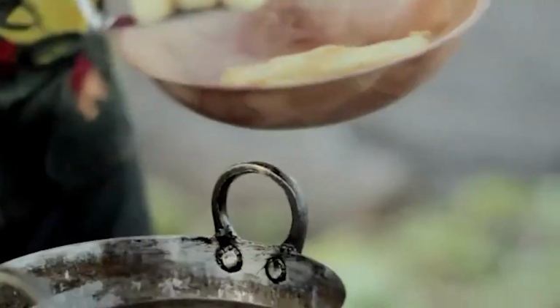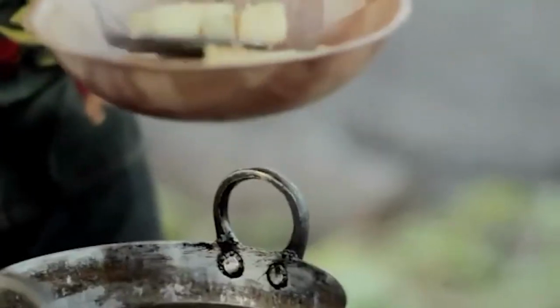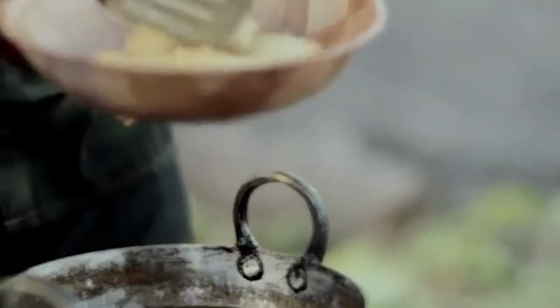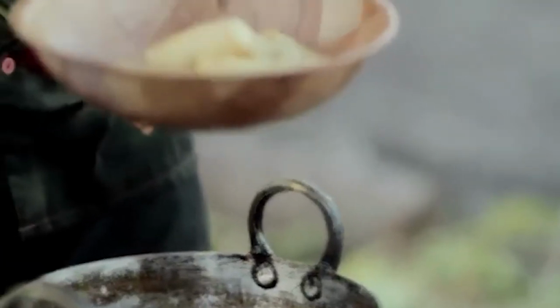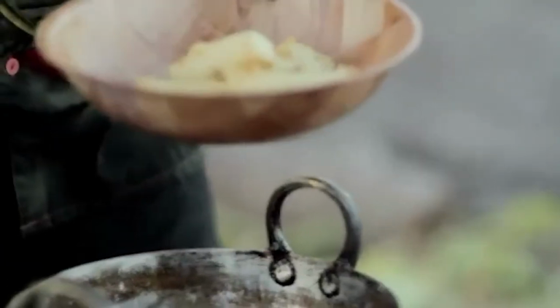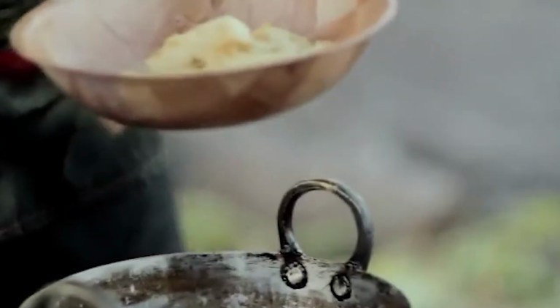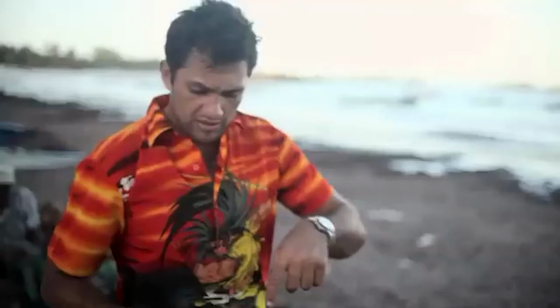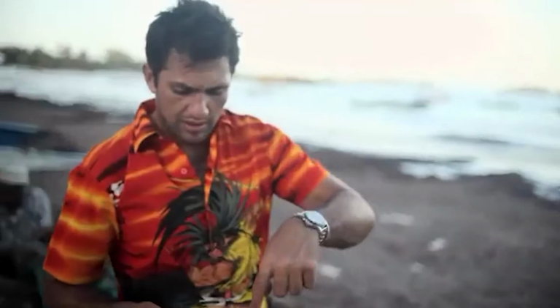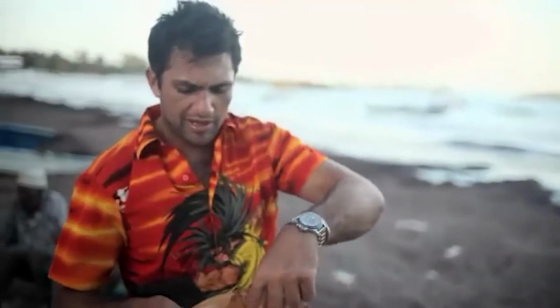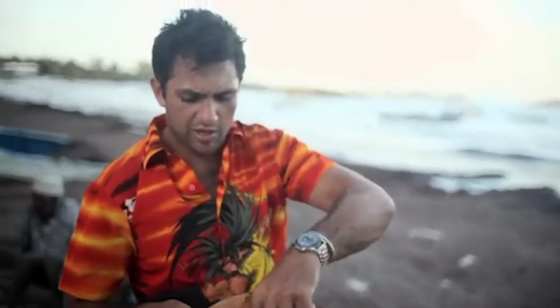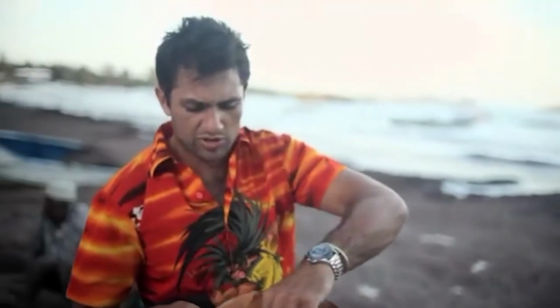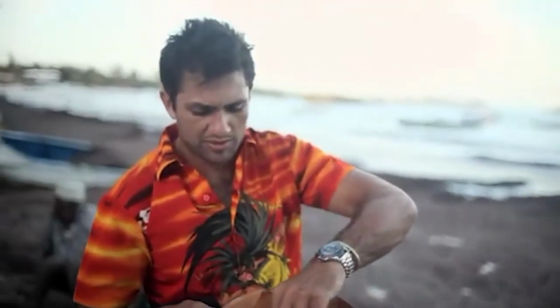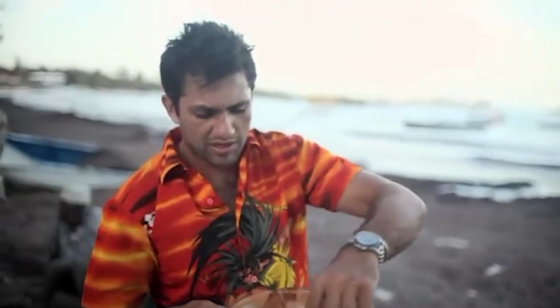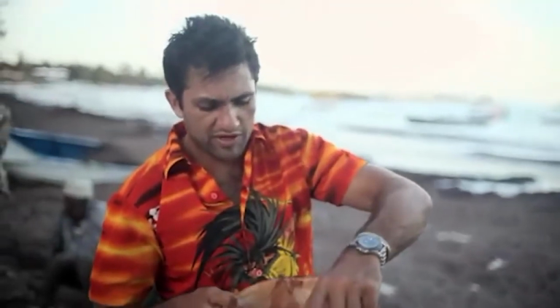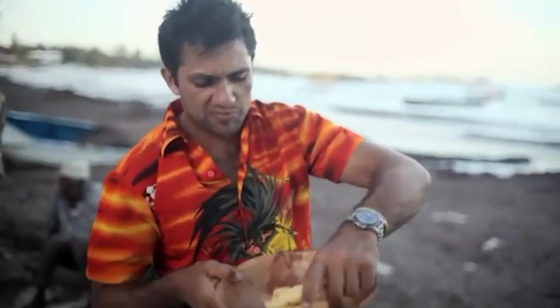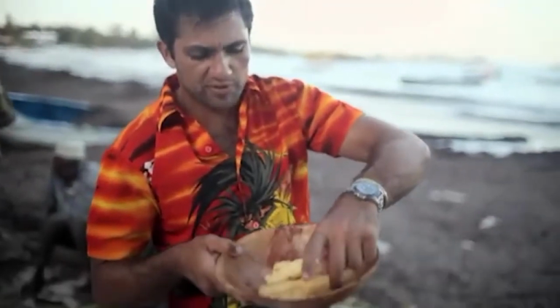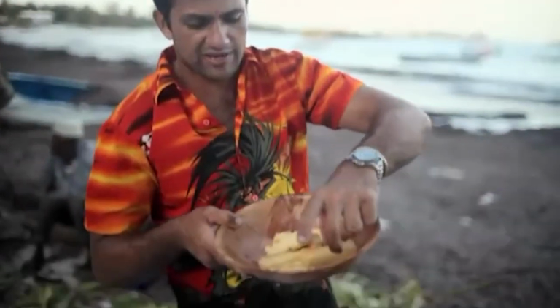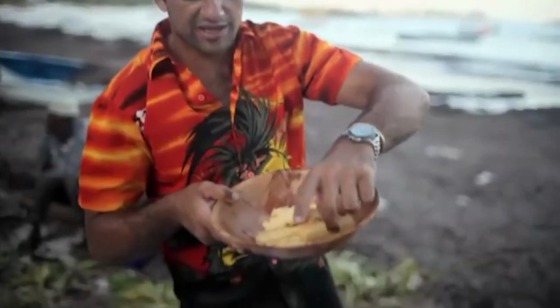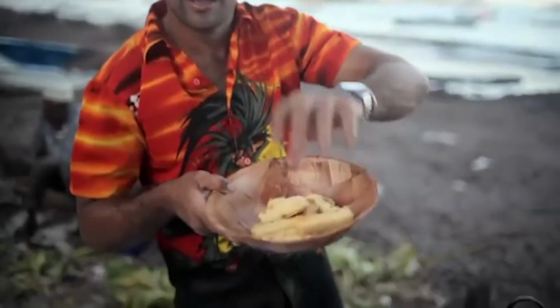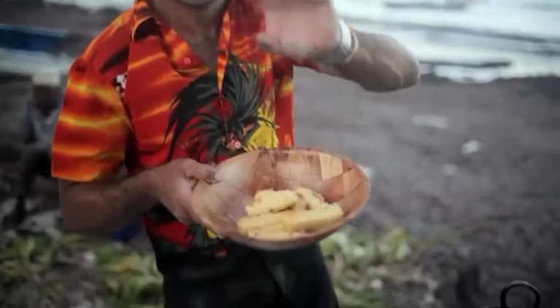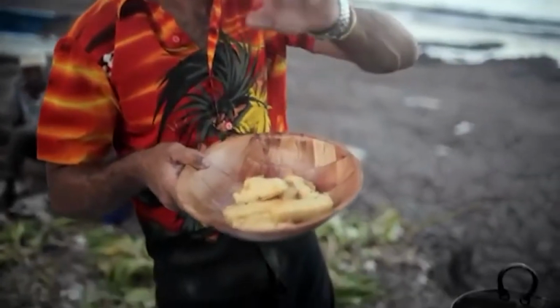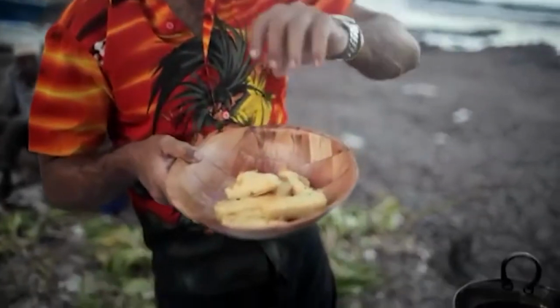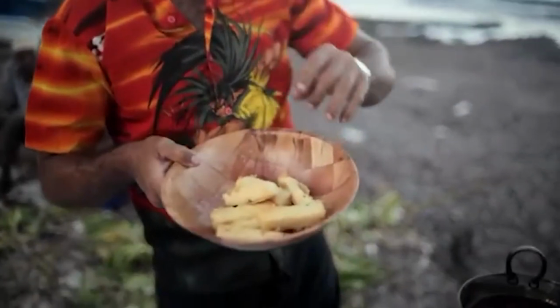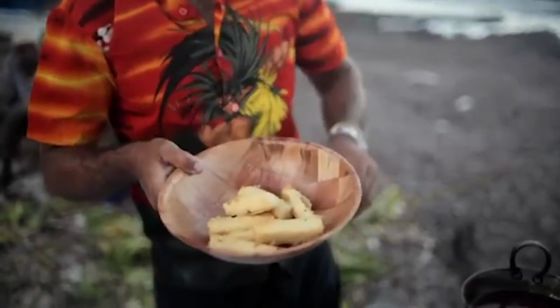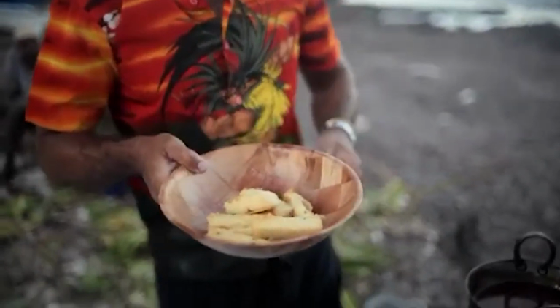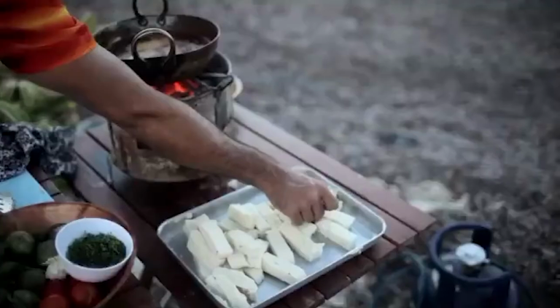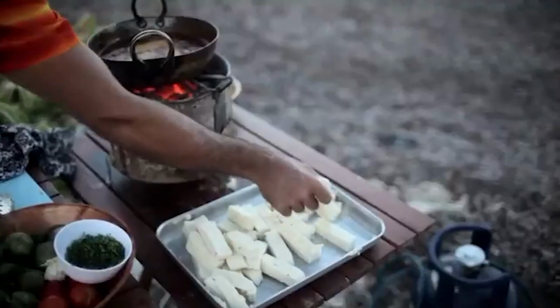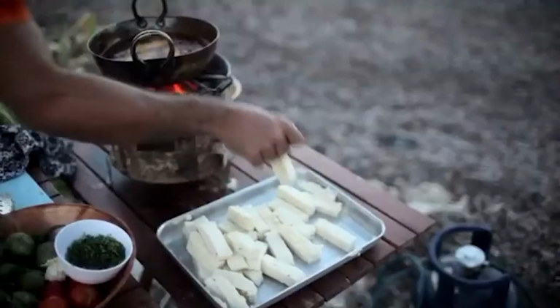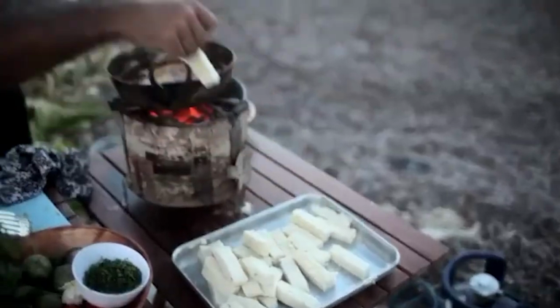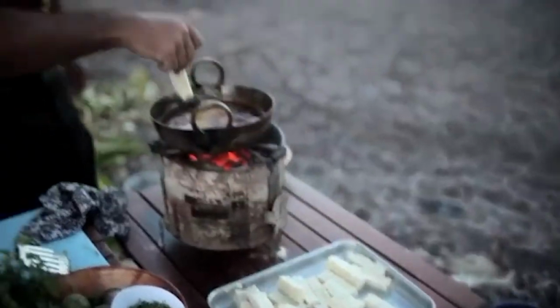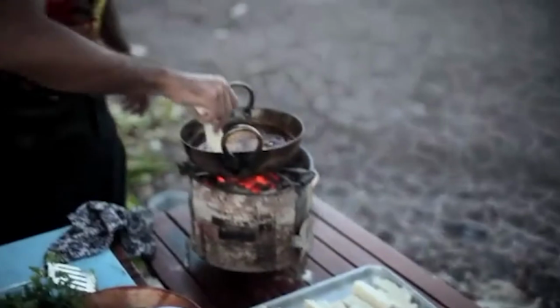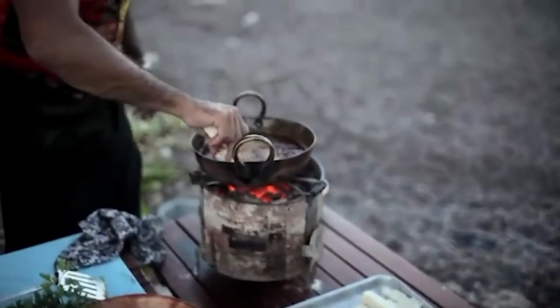Check those bad boys out — they're looking awesome! Lovely and crispy on the outside, quite soft in the middle. I'm just going to continue frying this stuff off.